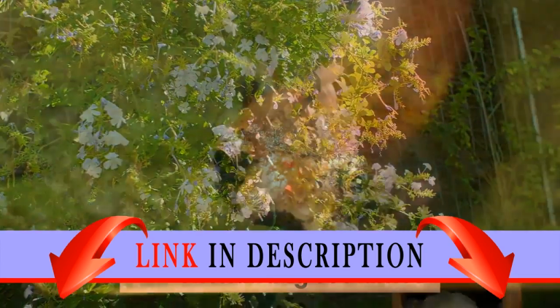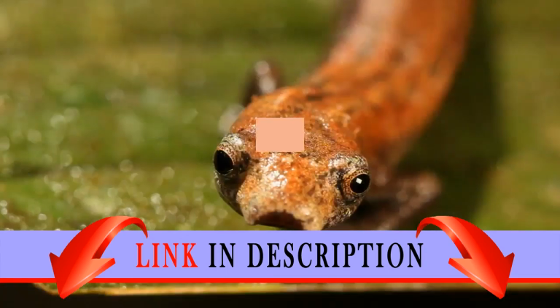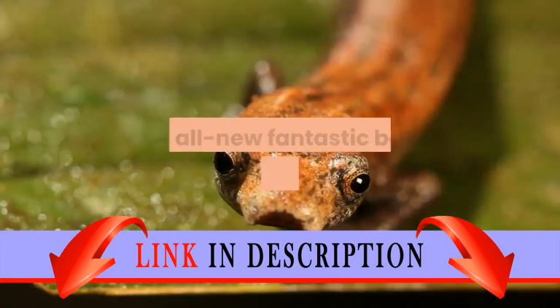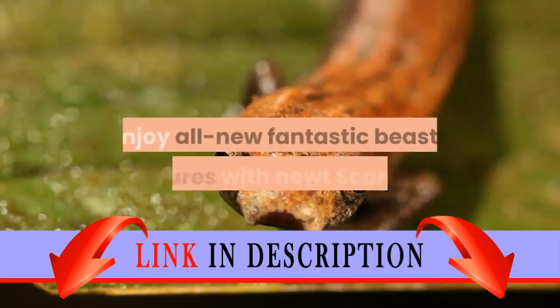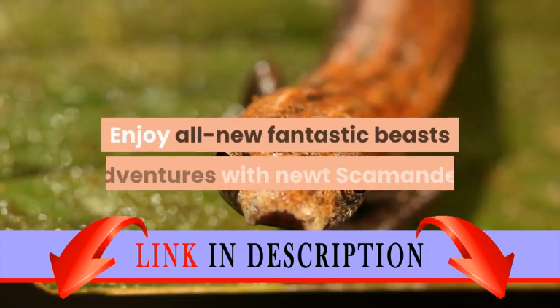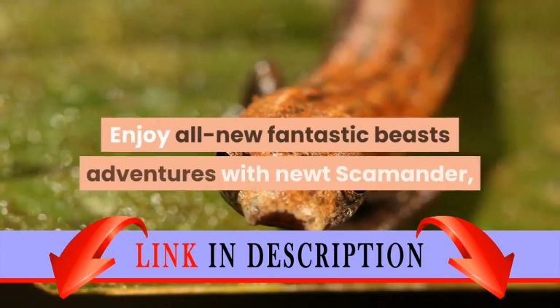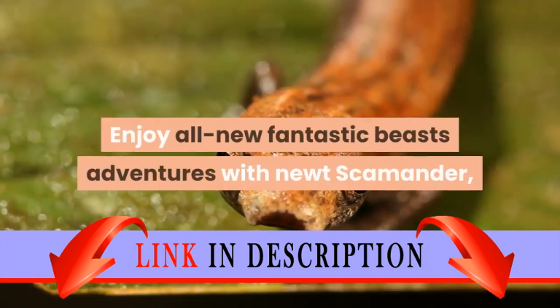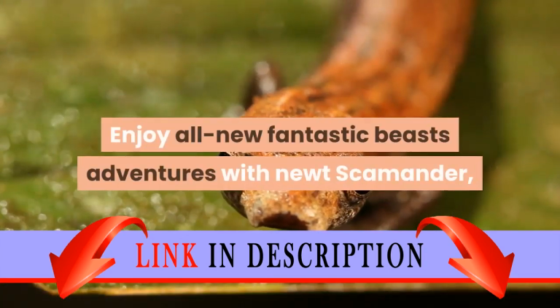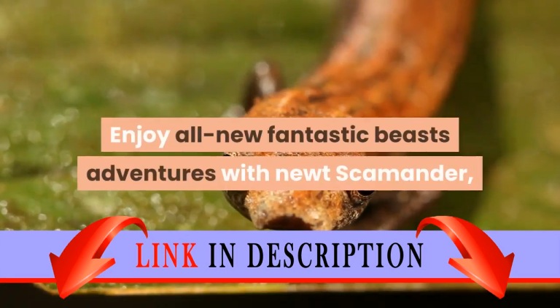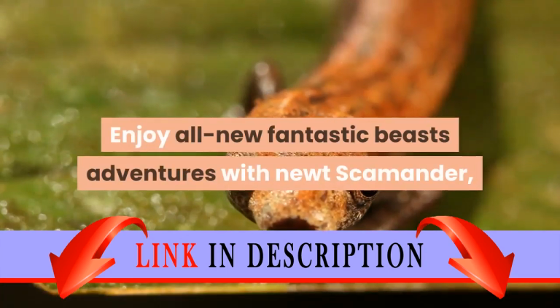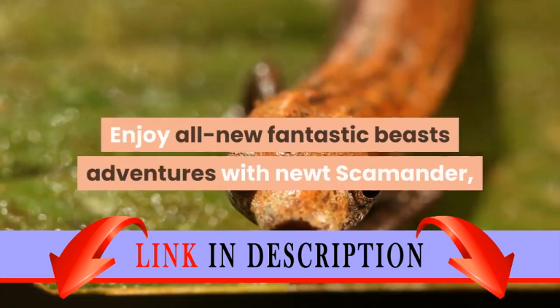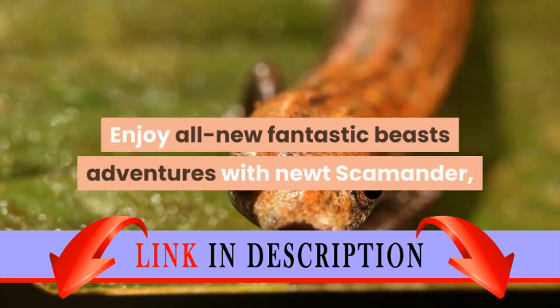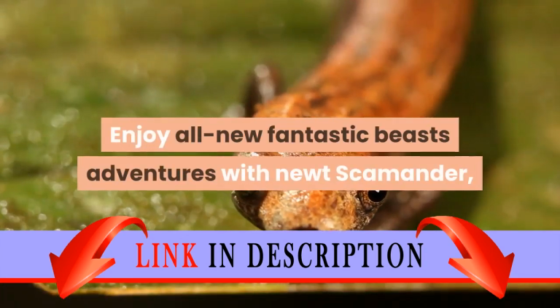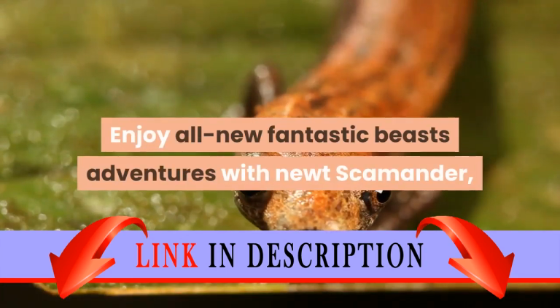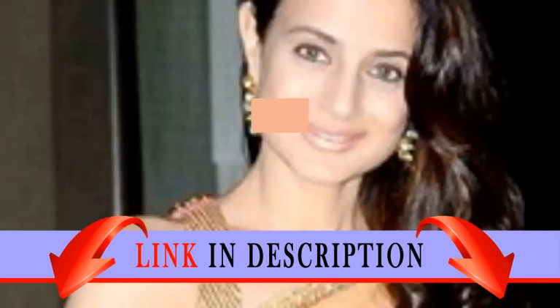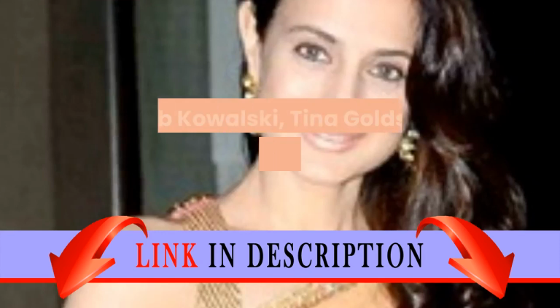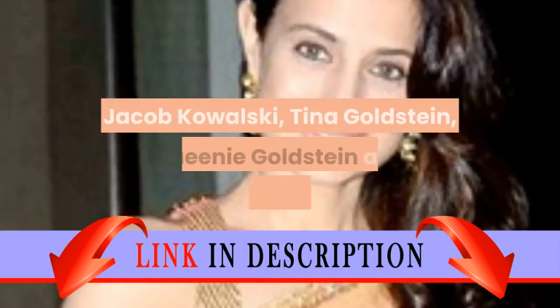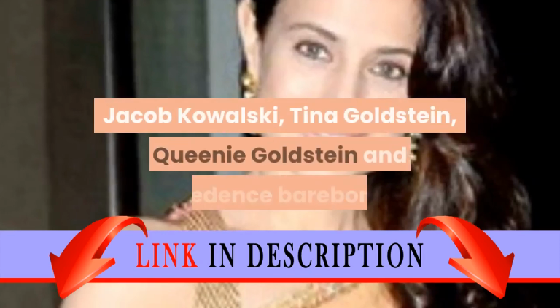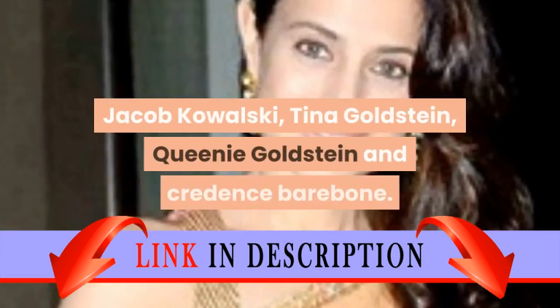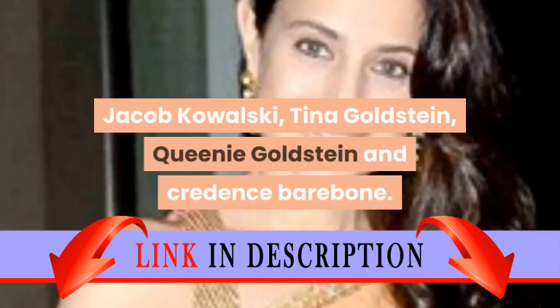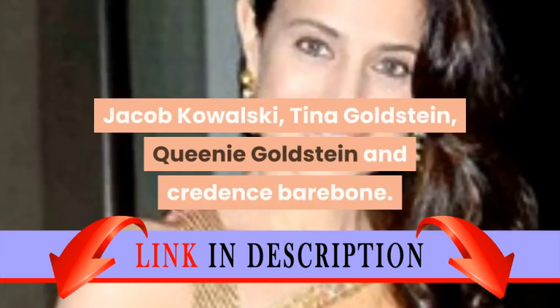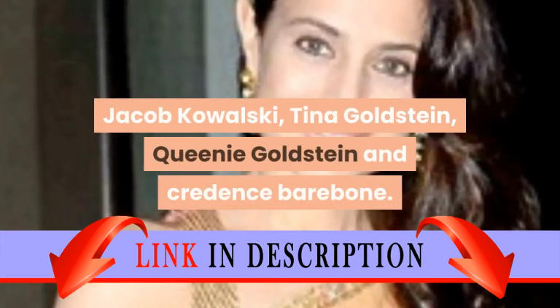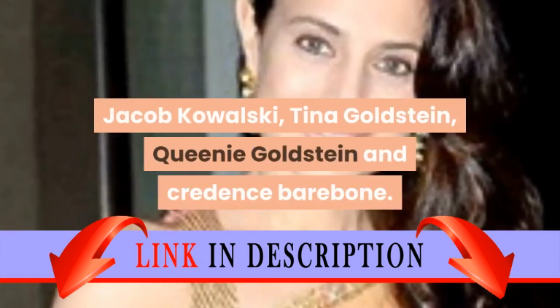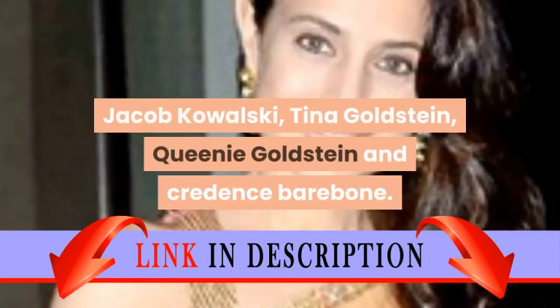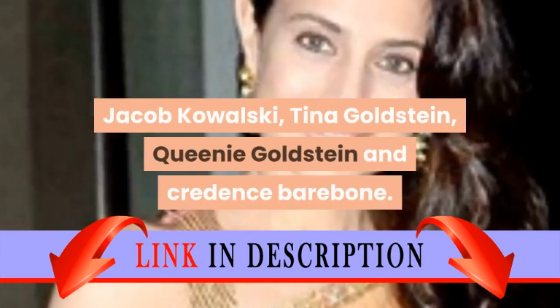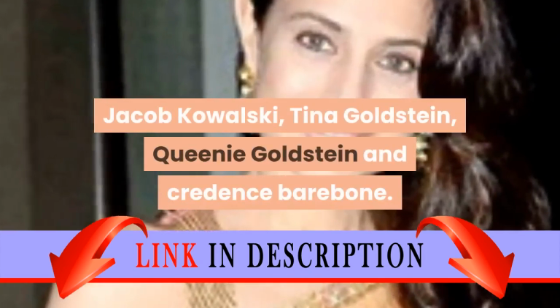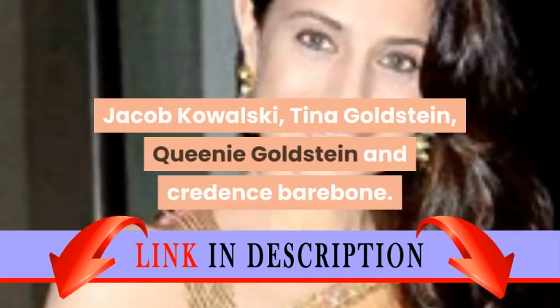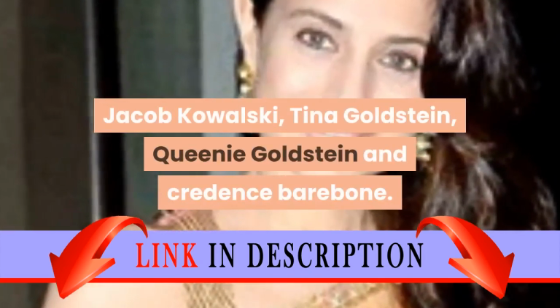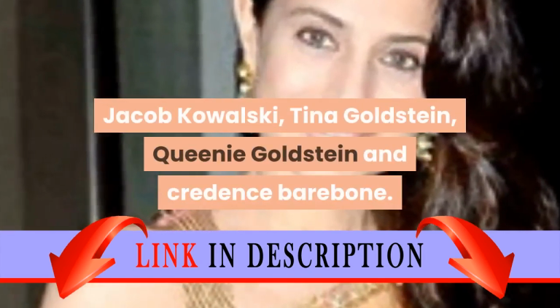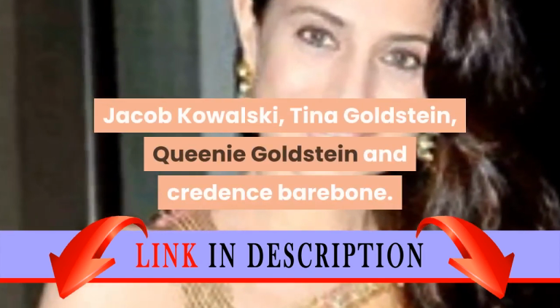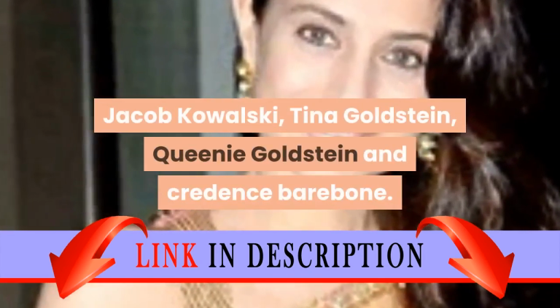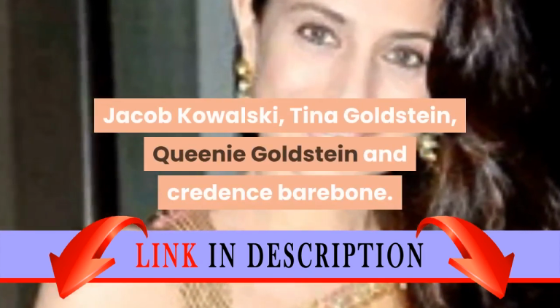Enjoy all new Fantastic Beasts adventures with Newt Scamander, Jacob Kowalski, Tina Goldstein, Queenie Goldstein, and Credence Barebone.